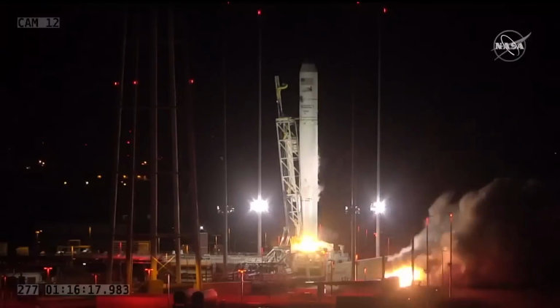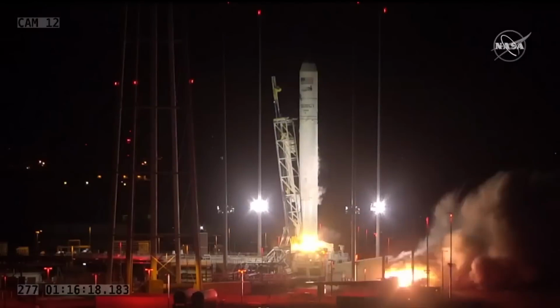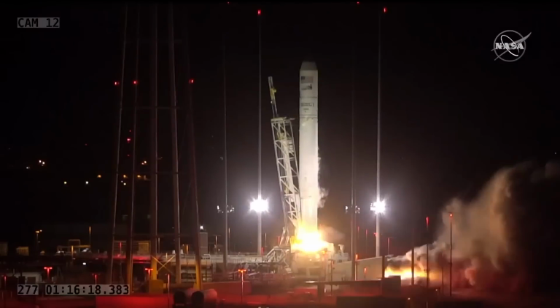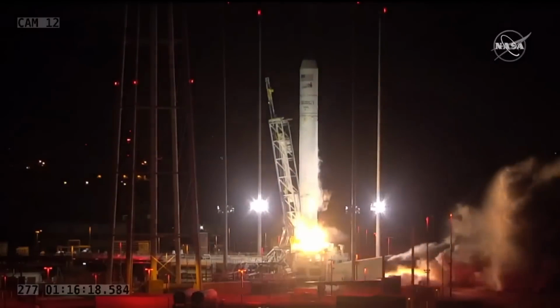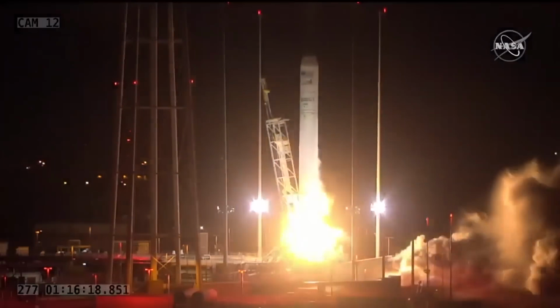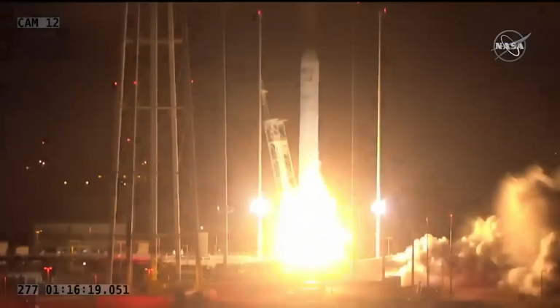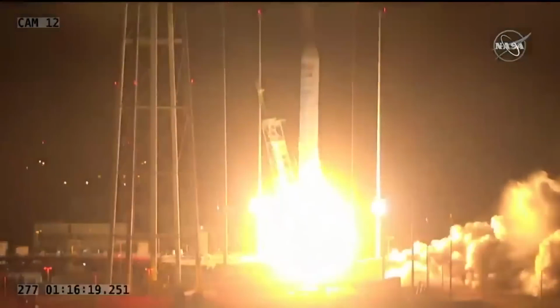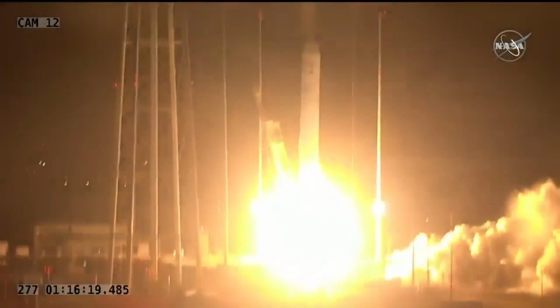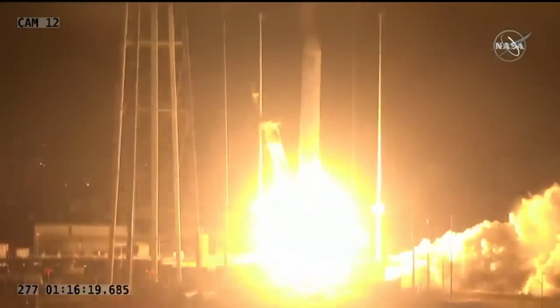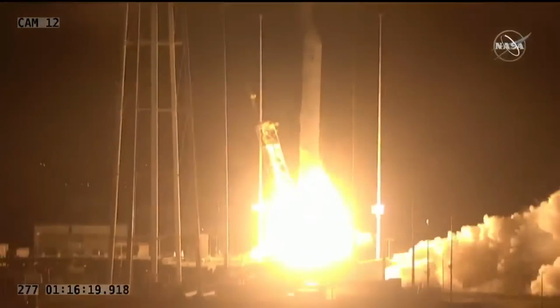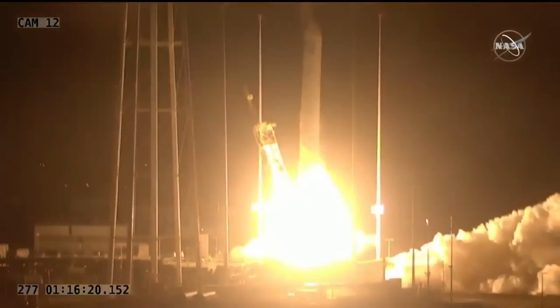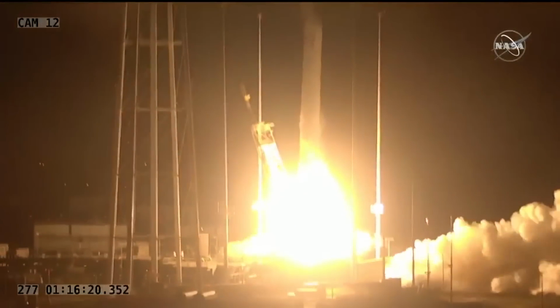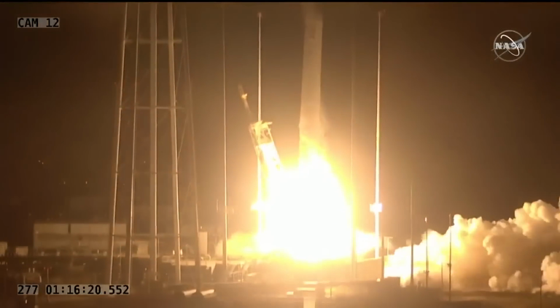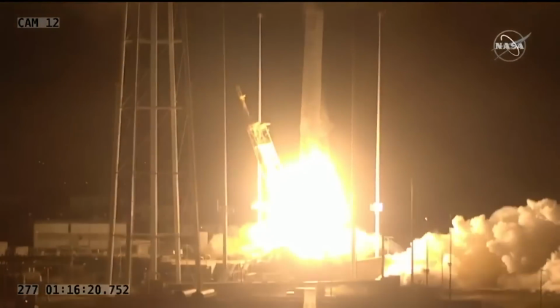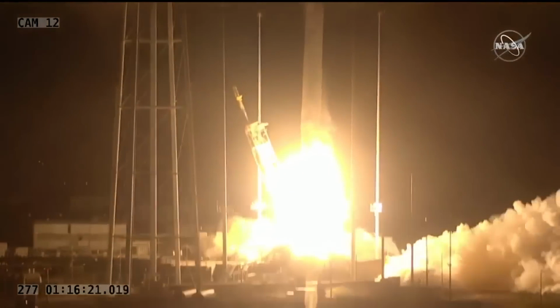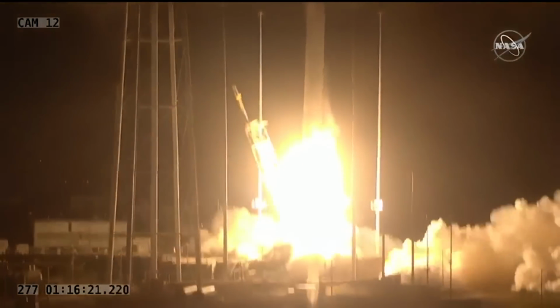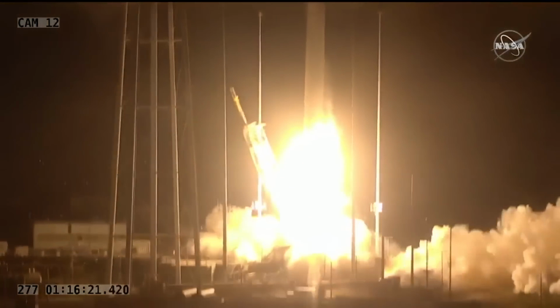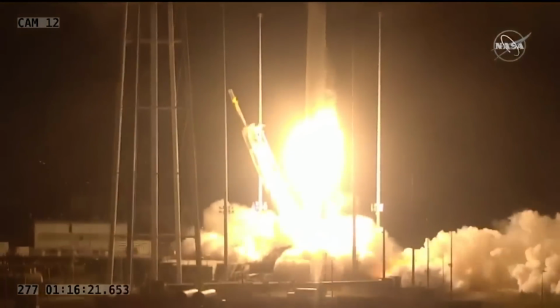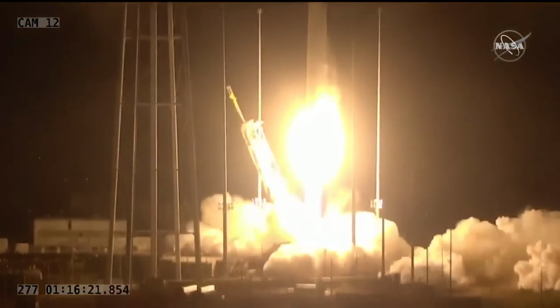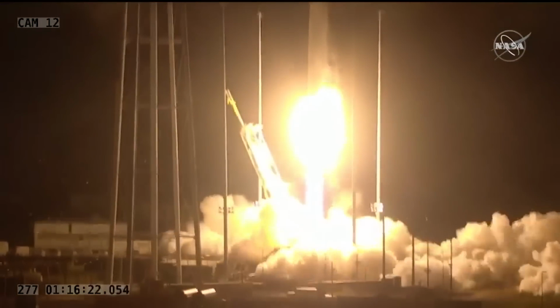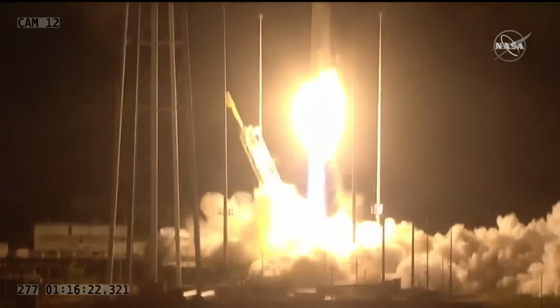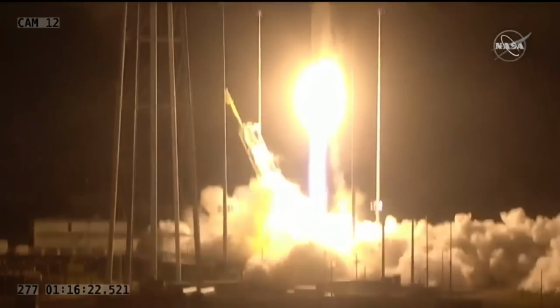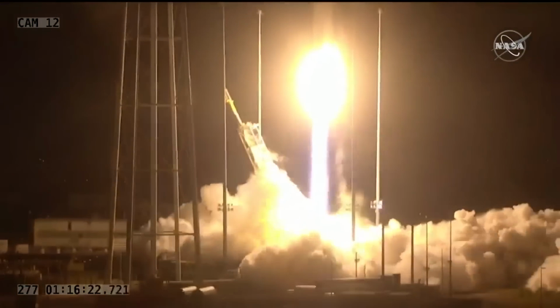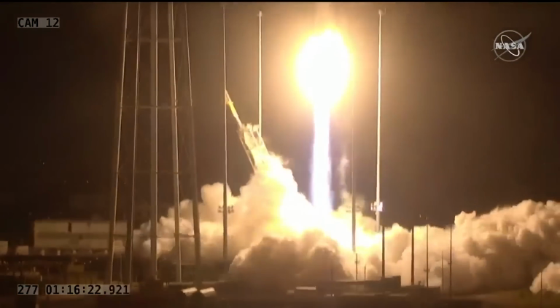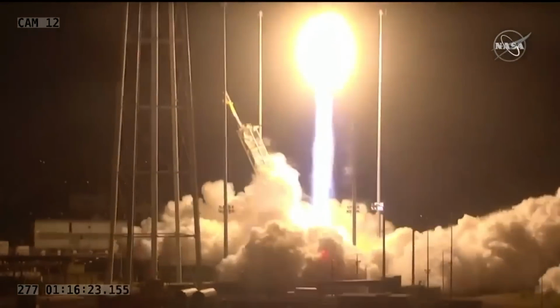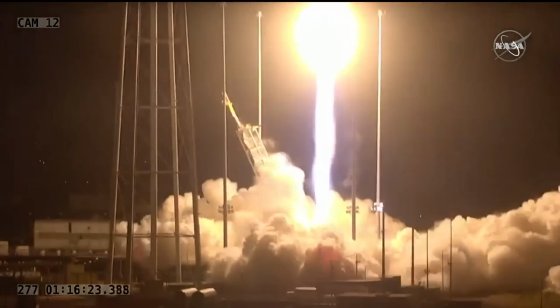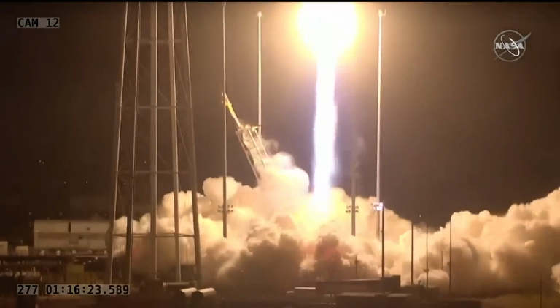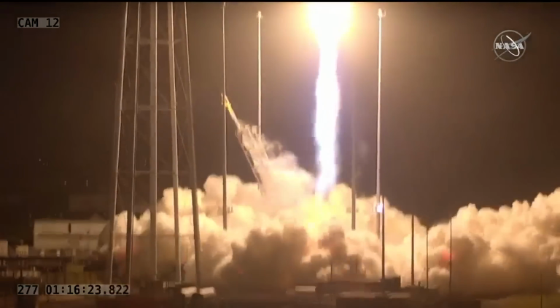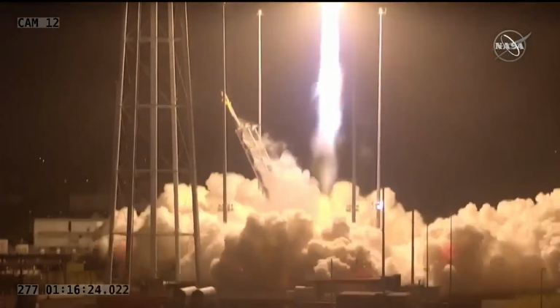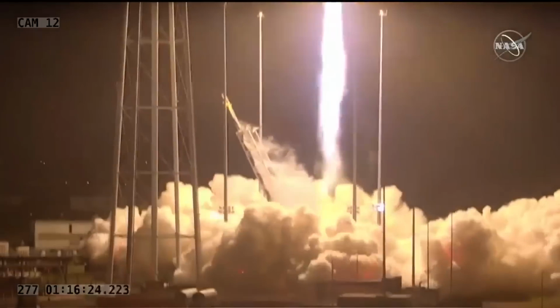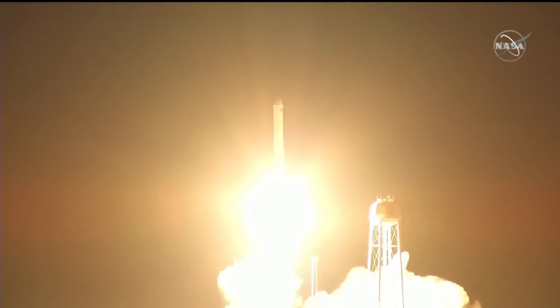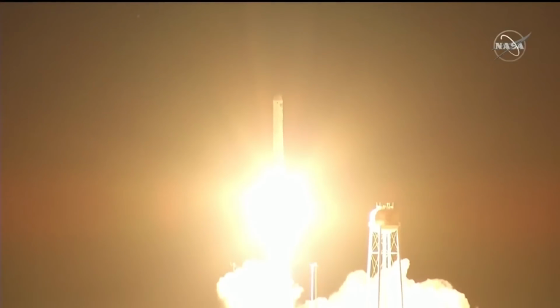Engines start and liftoff. The SS Kultnachavla takes flight, sights set on the International Space Station.